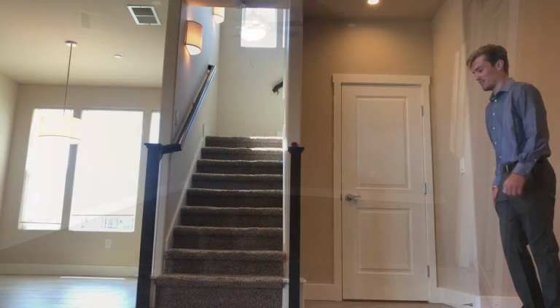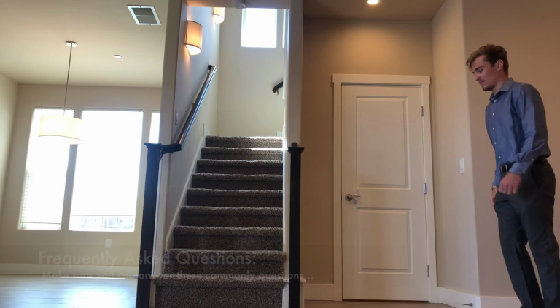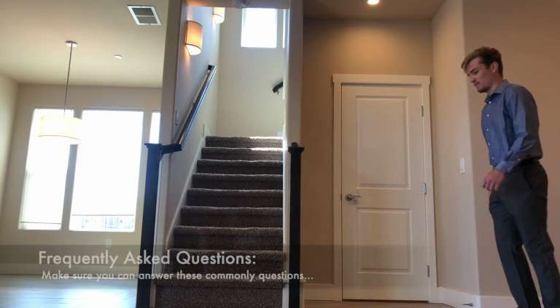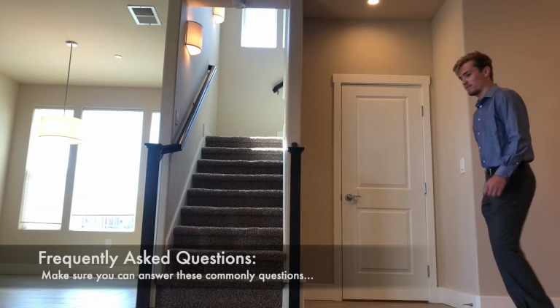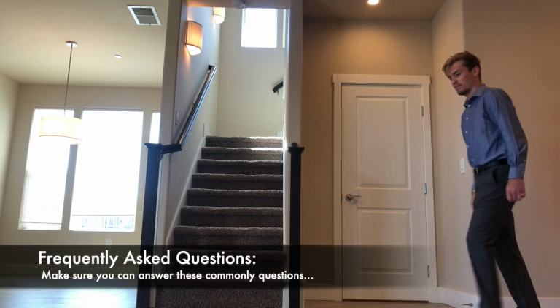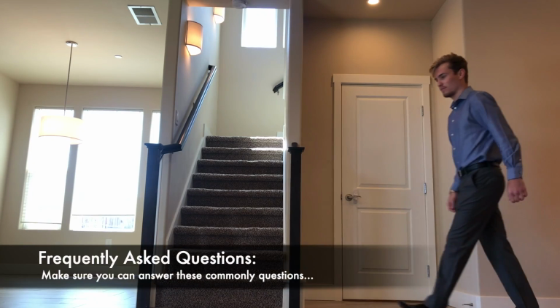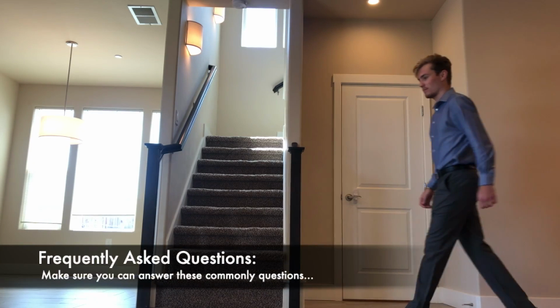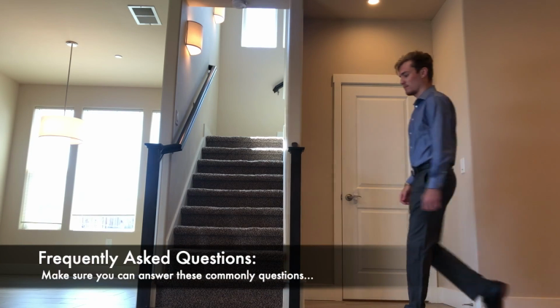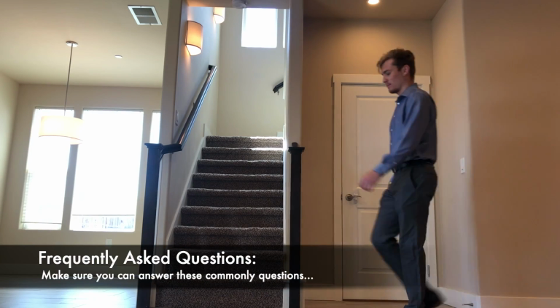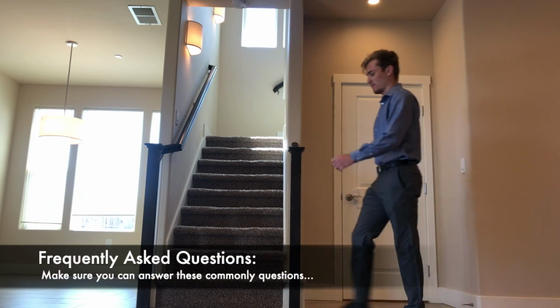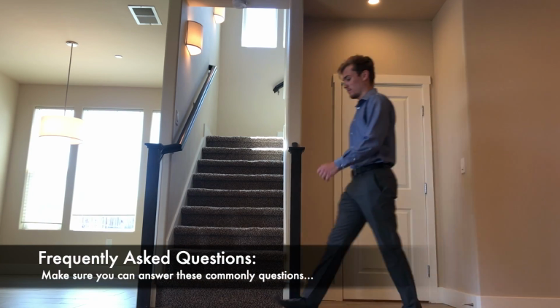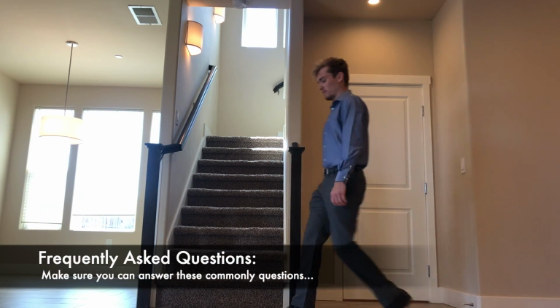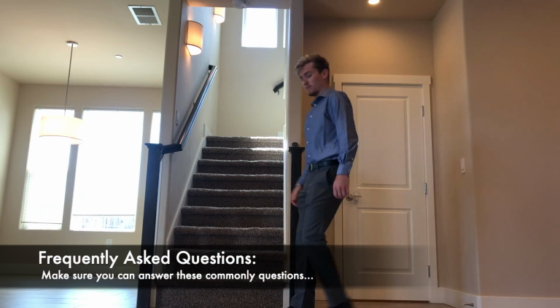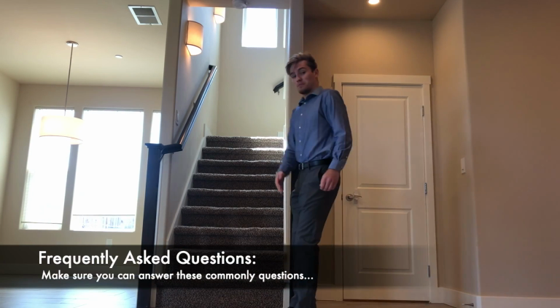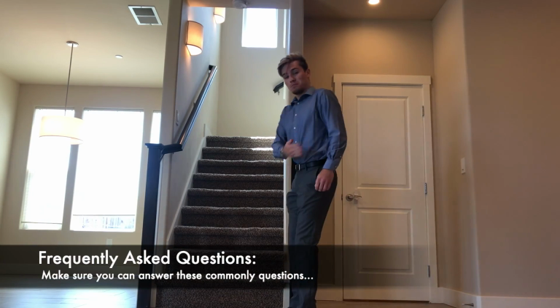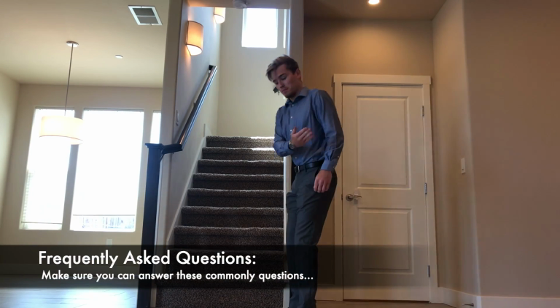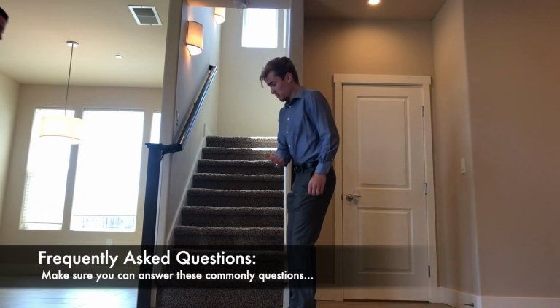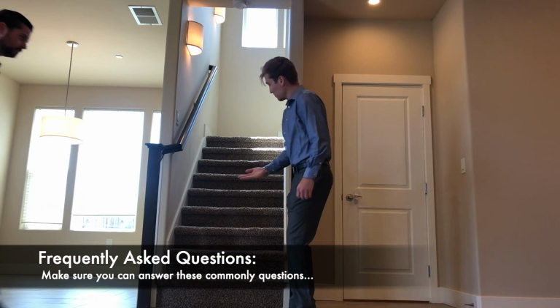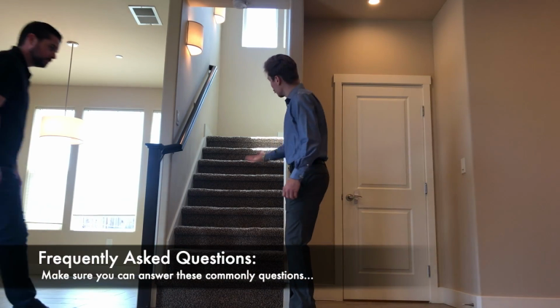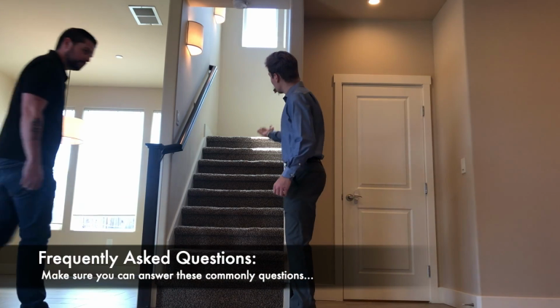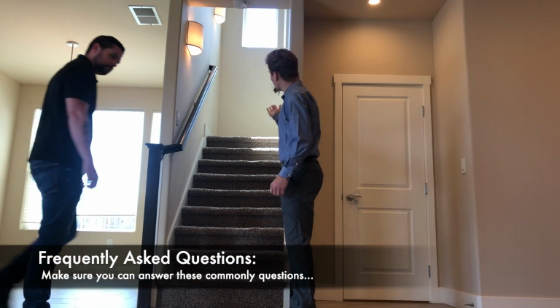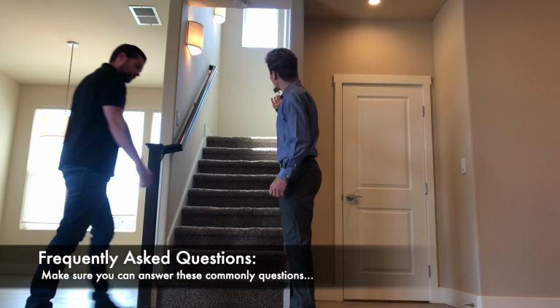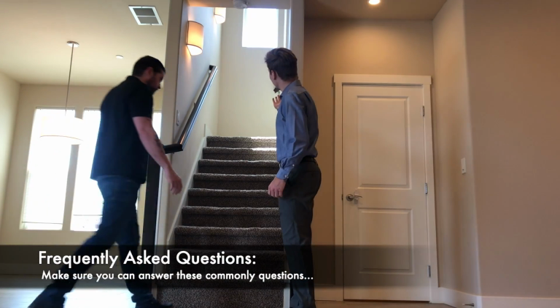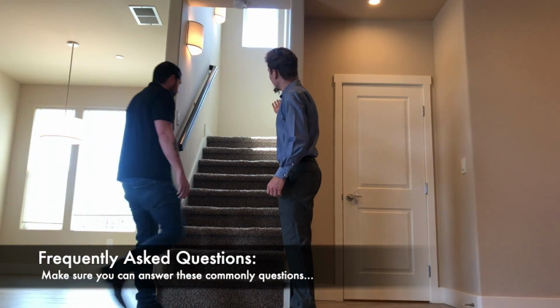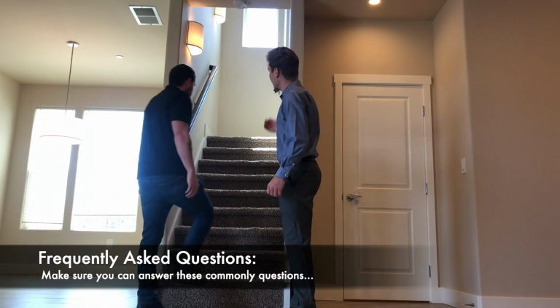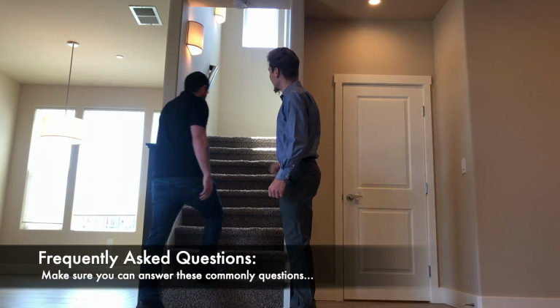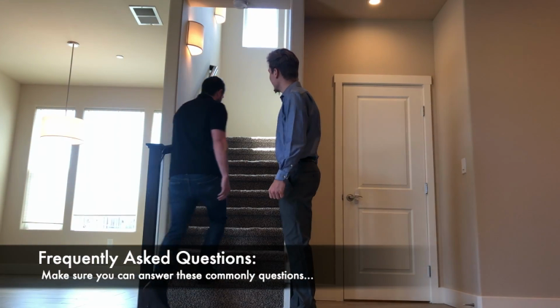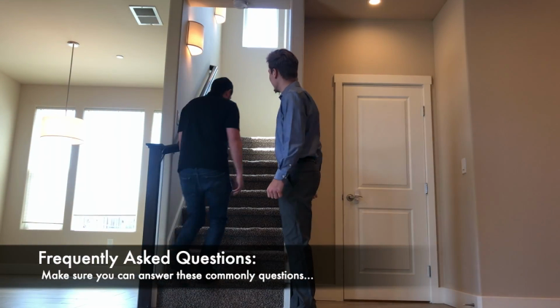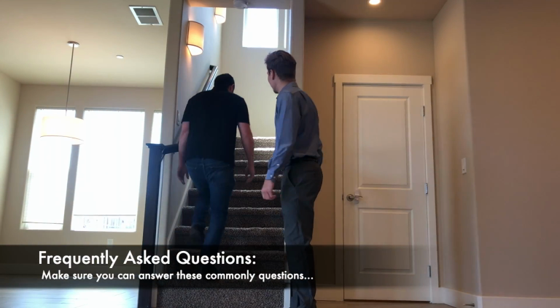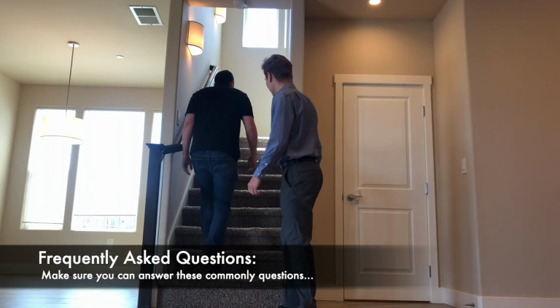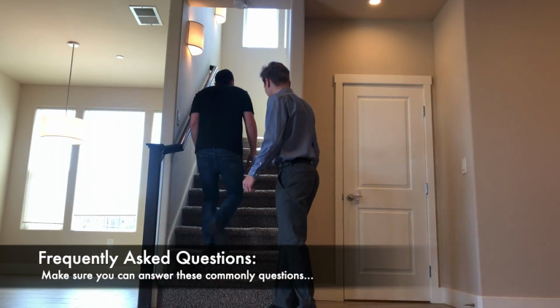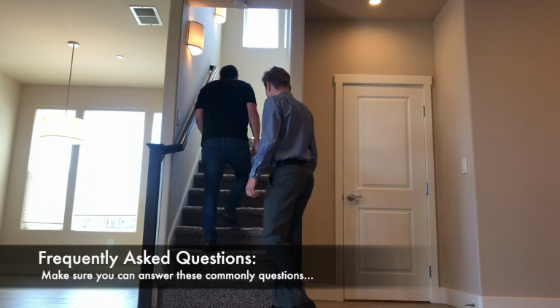The viewer is sure to have many questions about the rental, so be prepared to answer some of these FAQs.